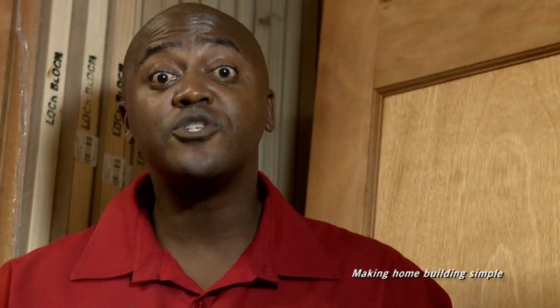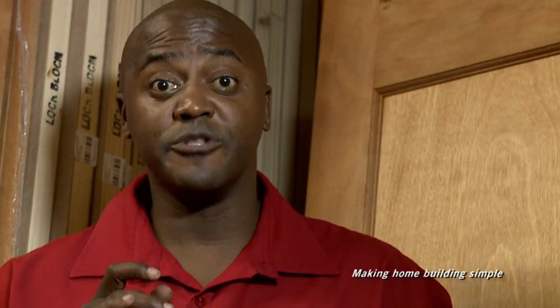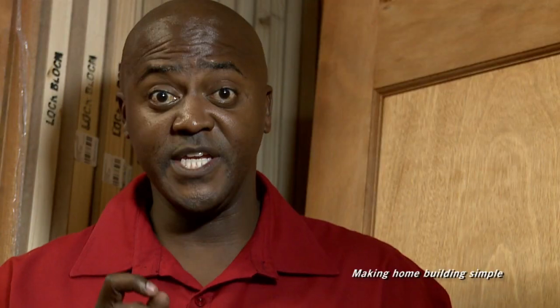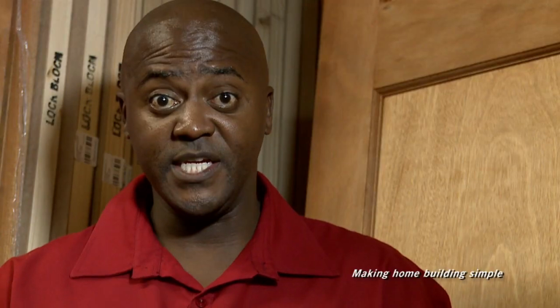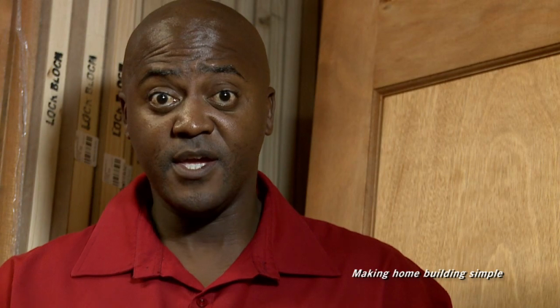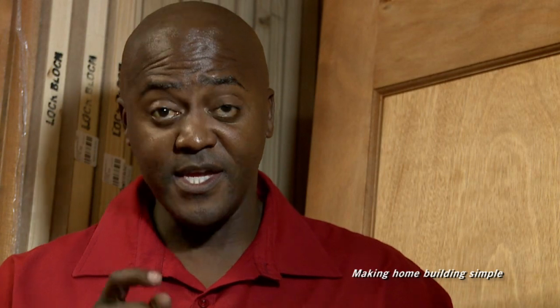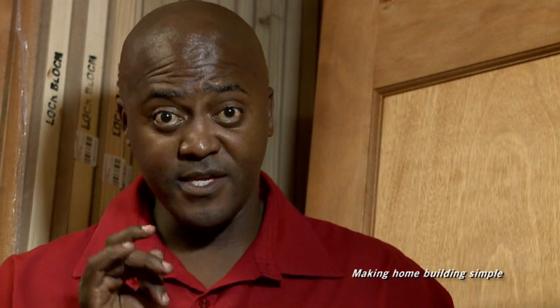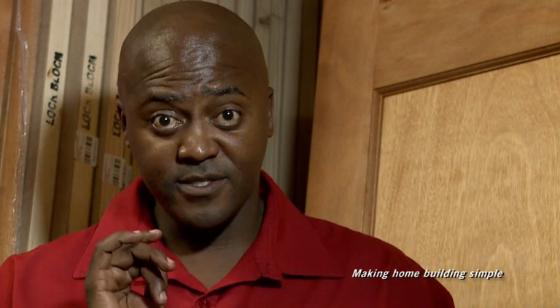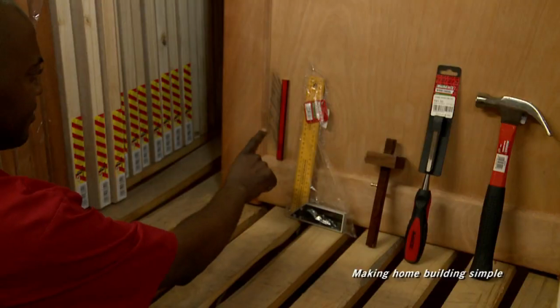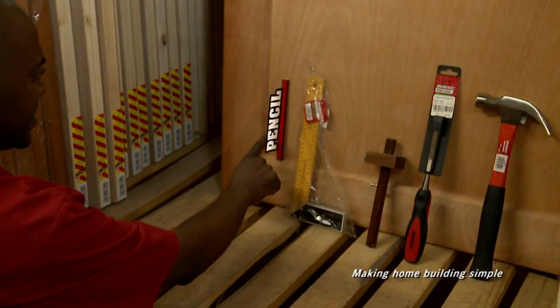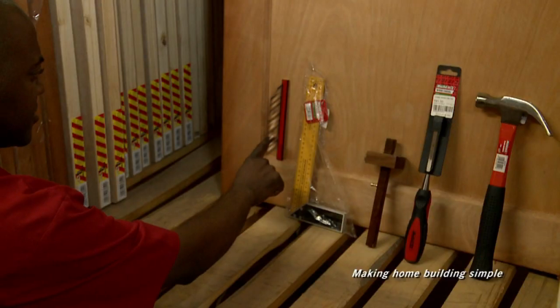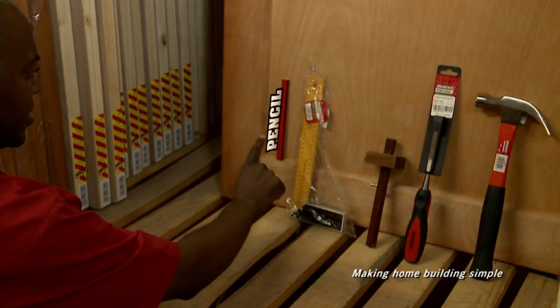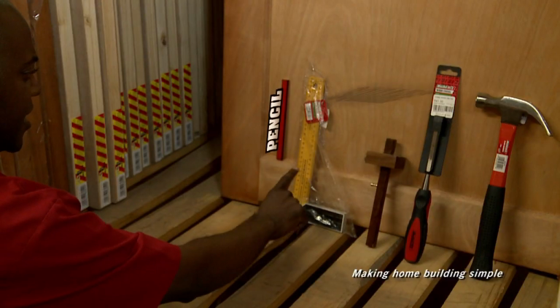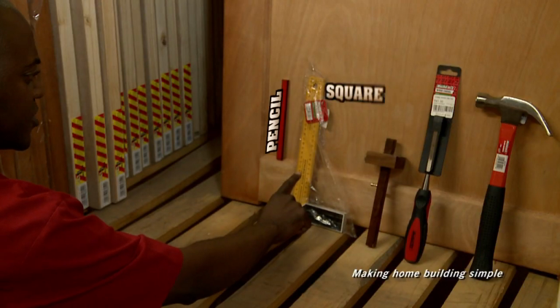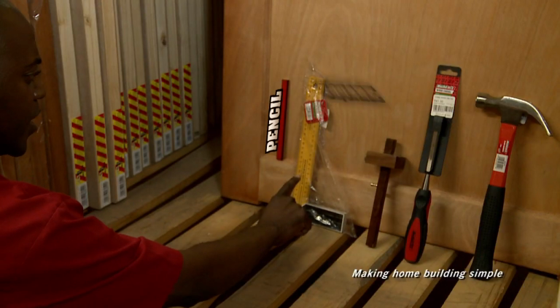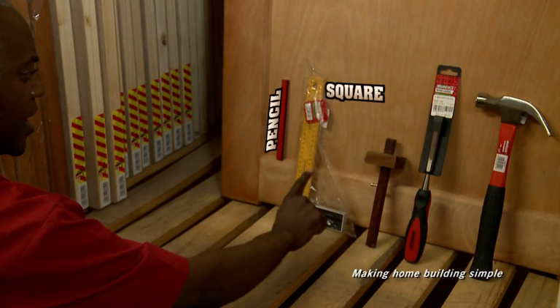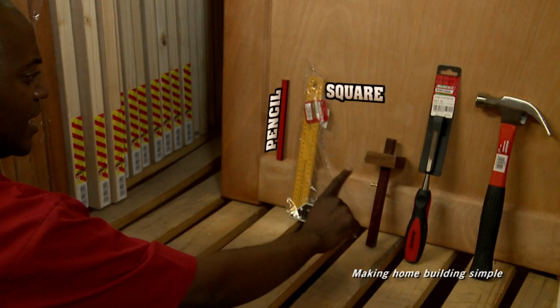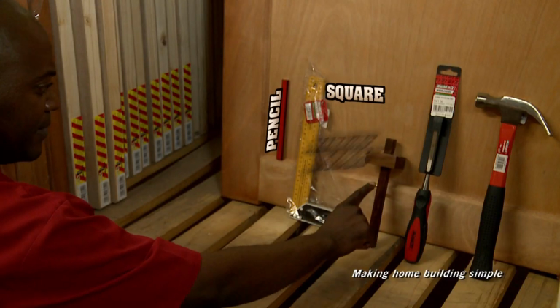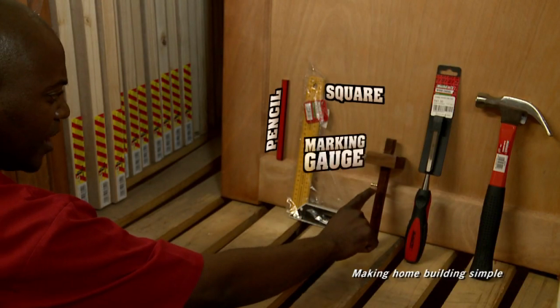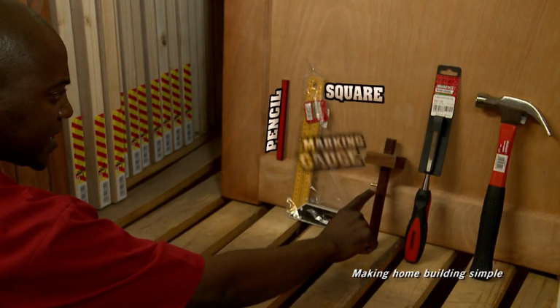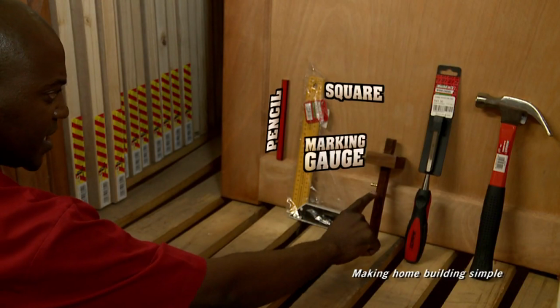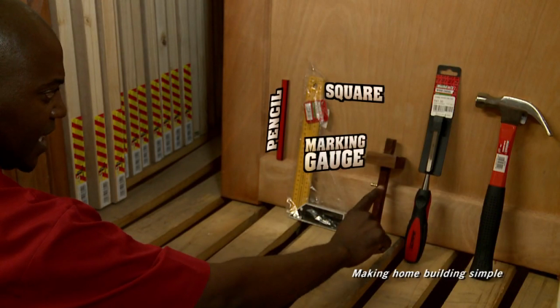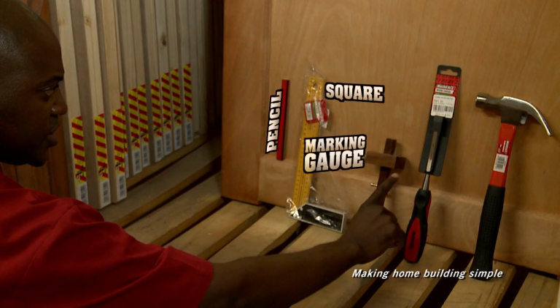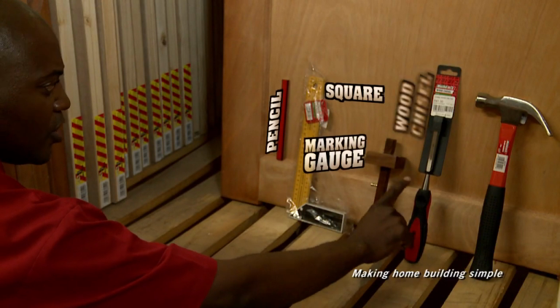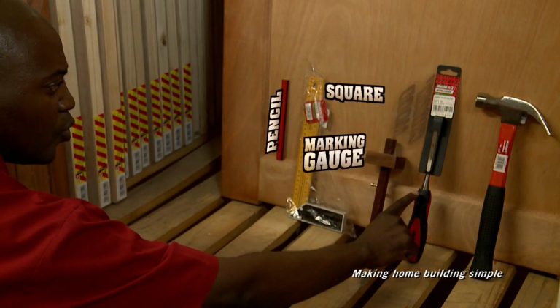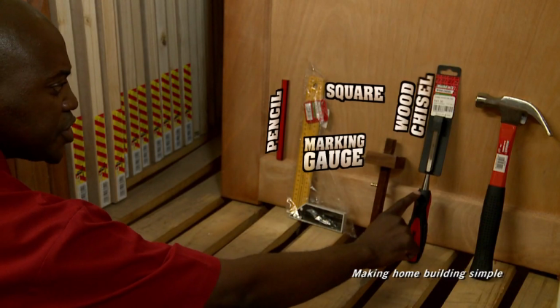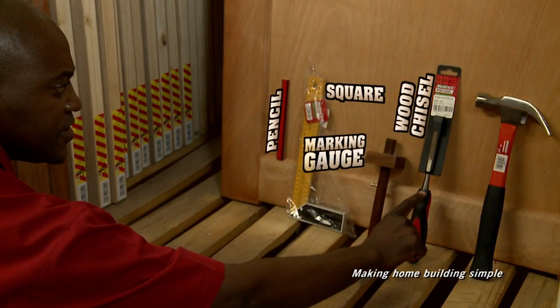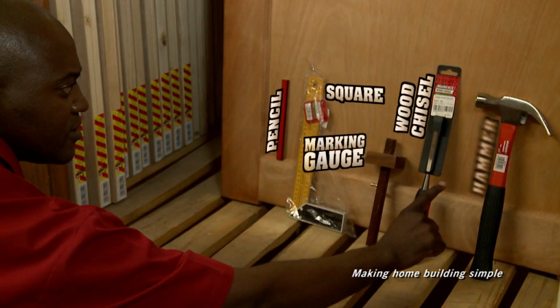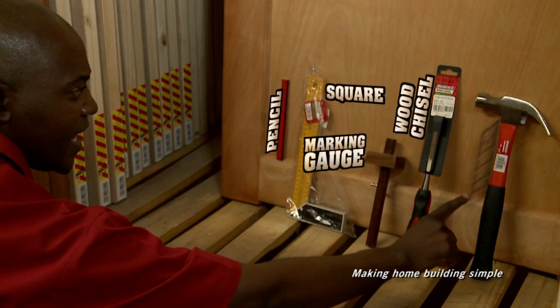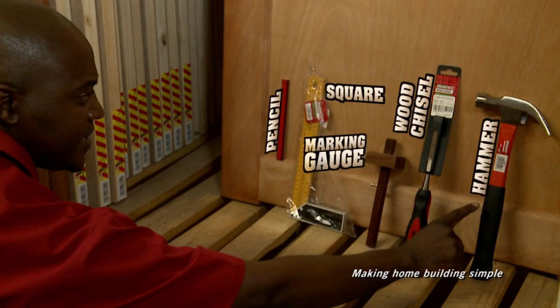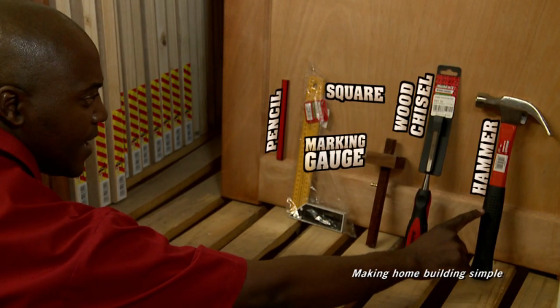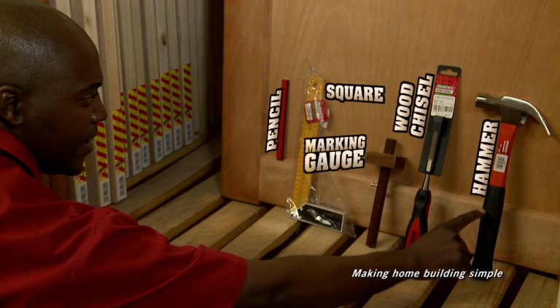What you'll need is a pencil, a square, marking gauge, wood chisel and hammer.